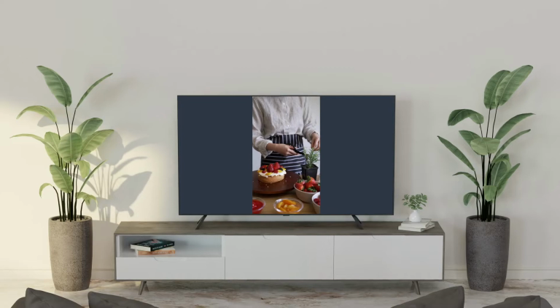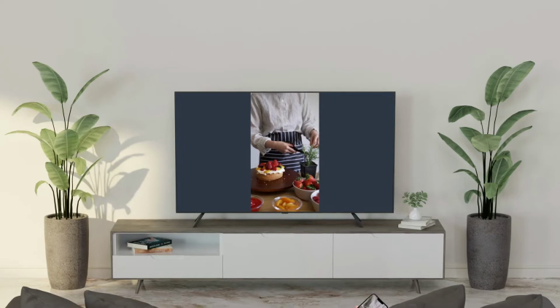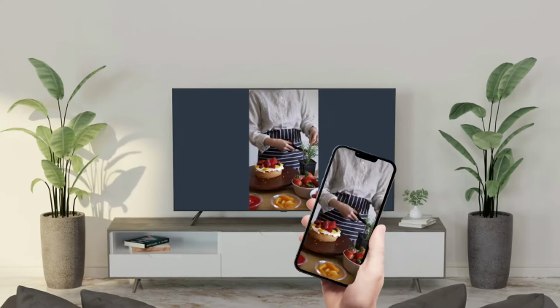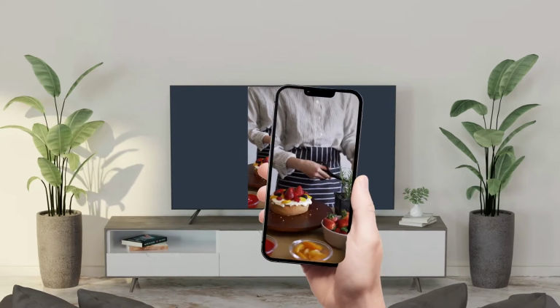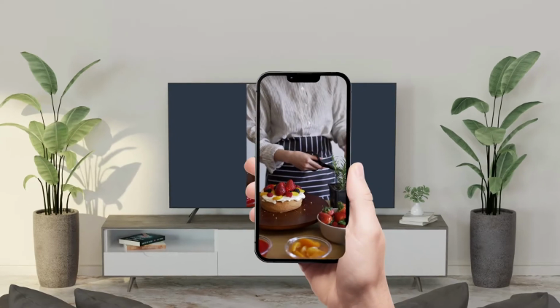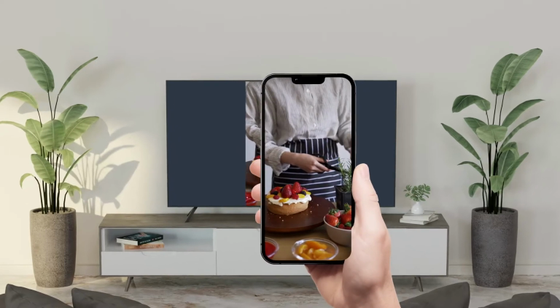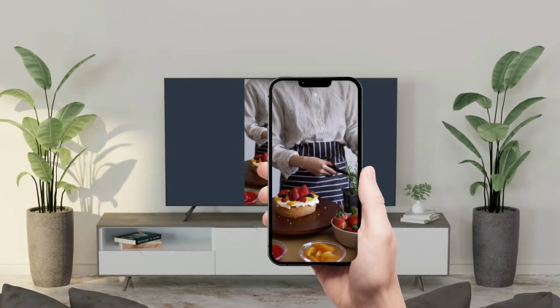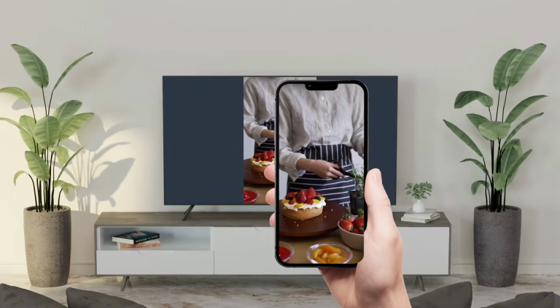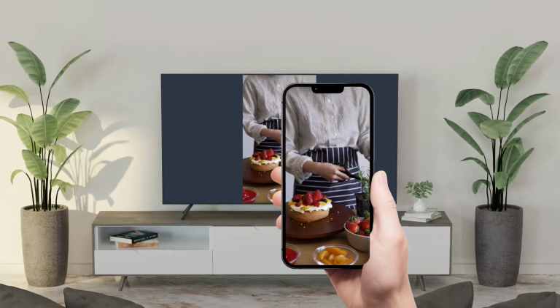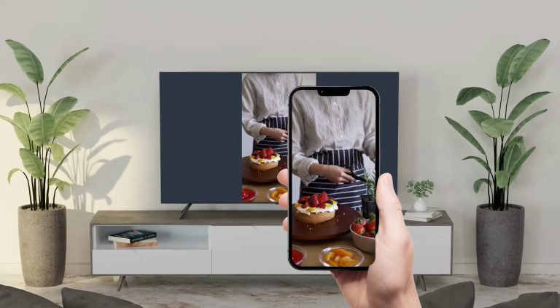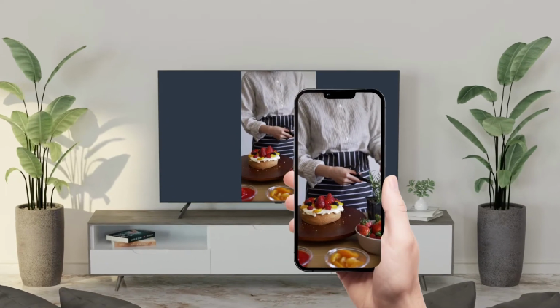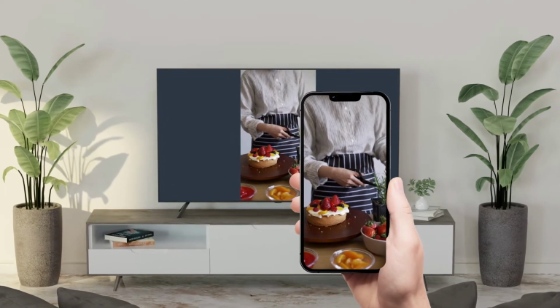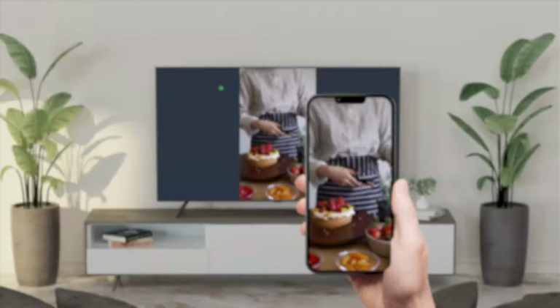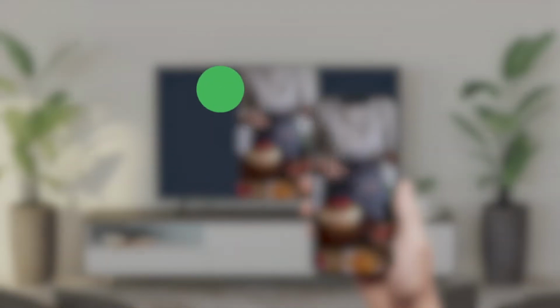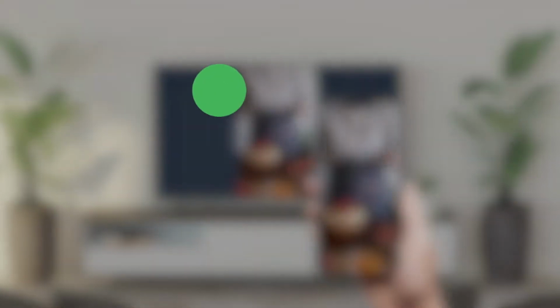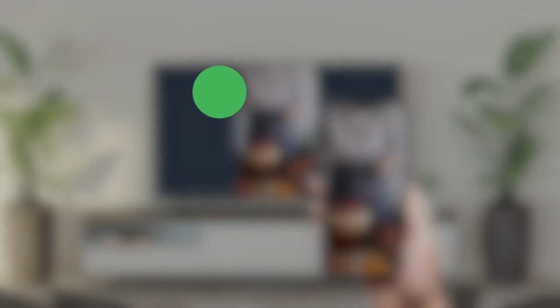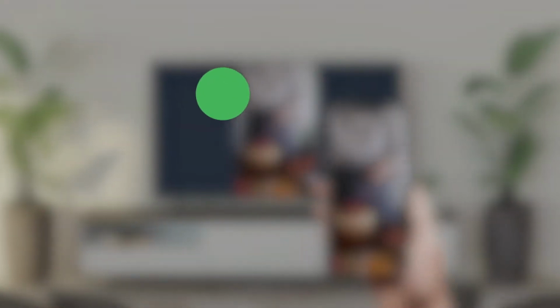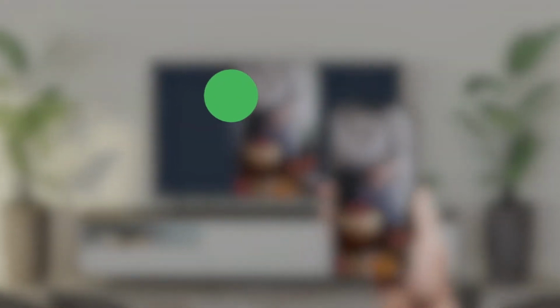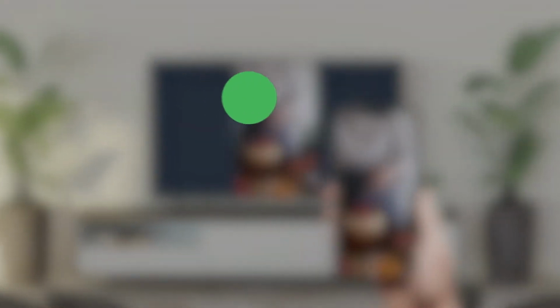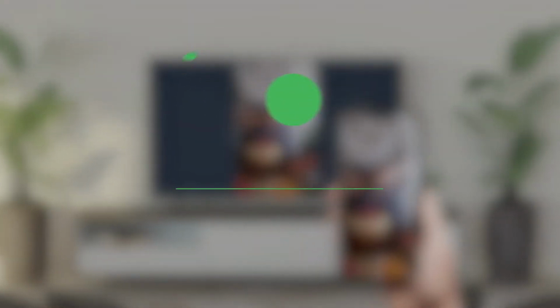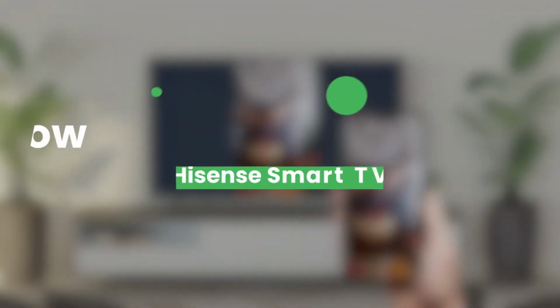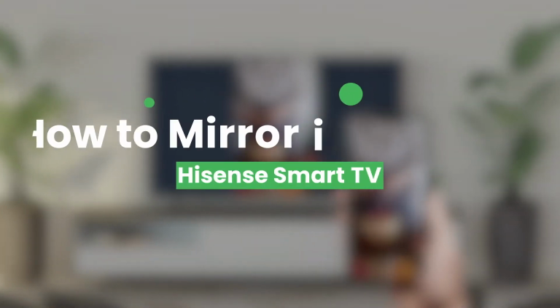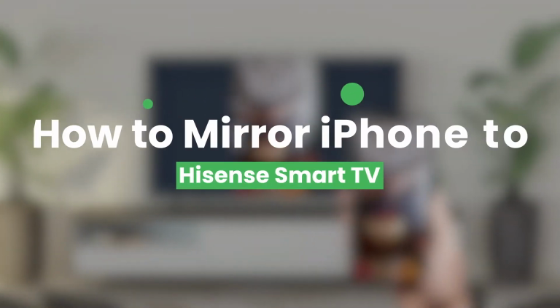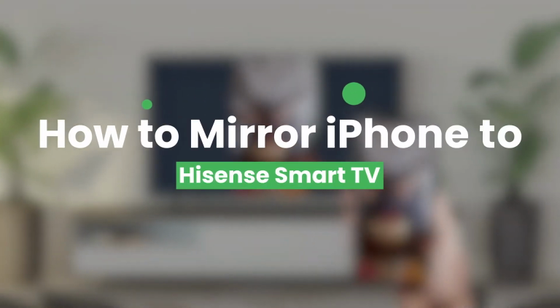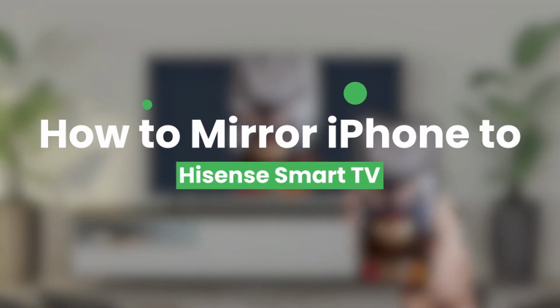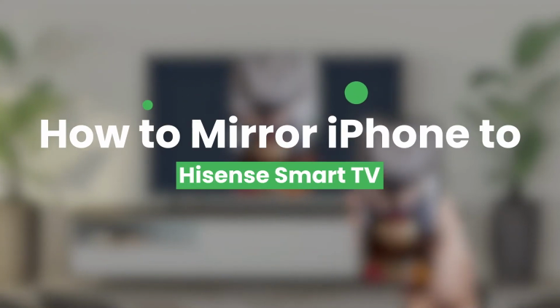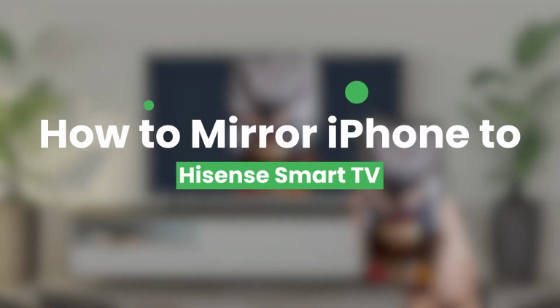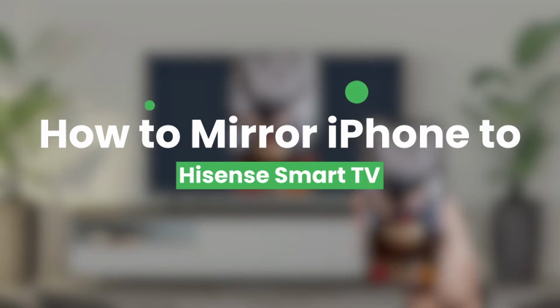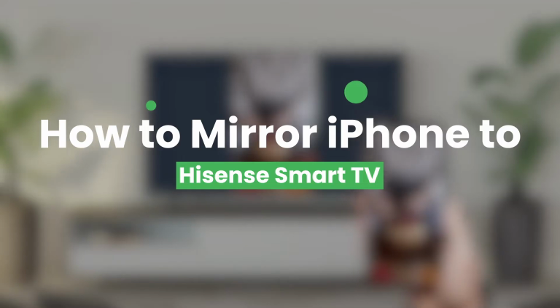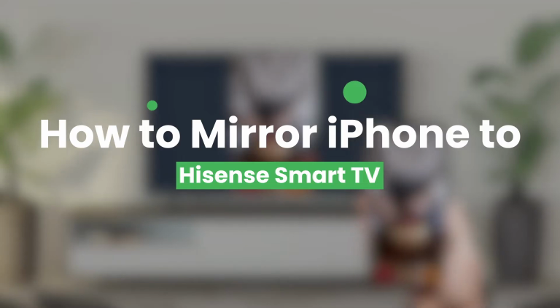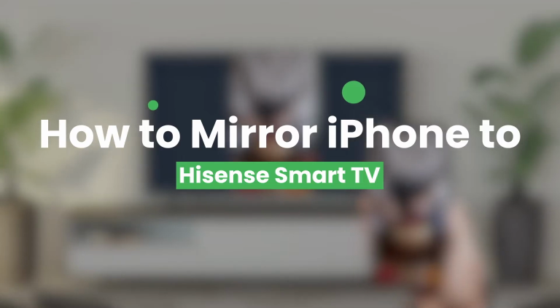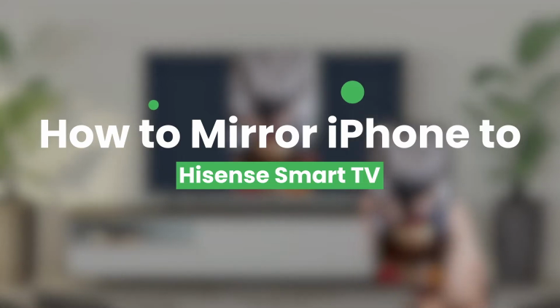Welcome to our channel. Today, we're going to show you three fast ways to mirror your iPhone to a Hisense Smart TV.